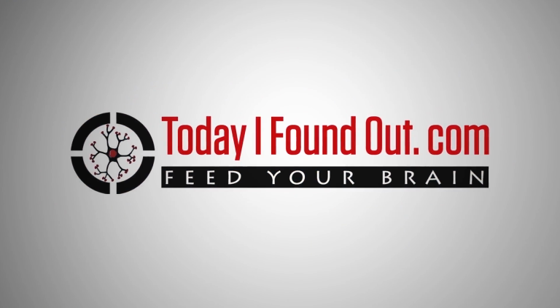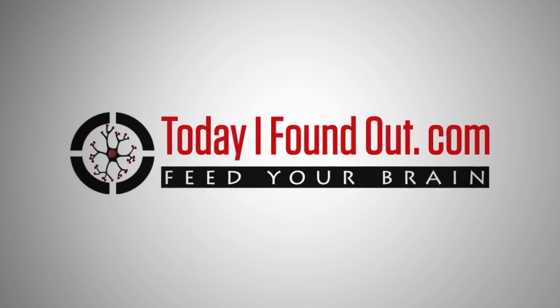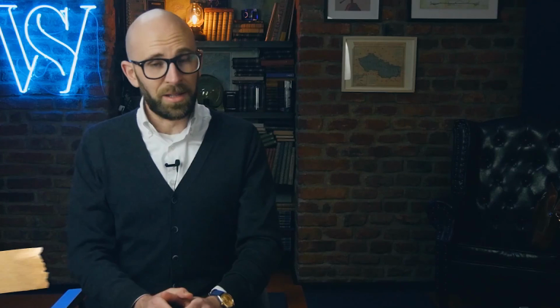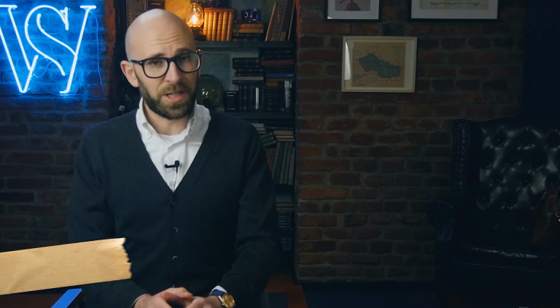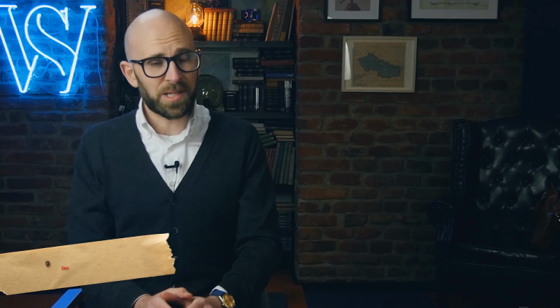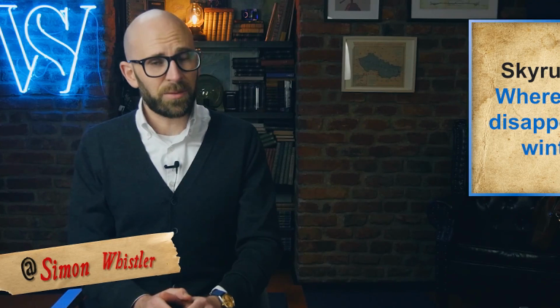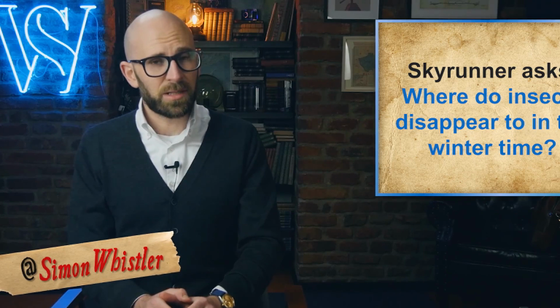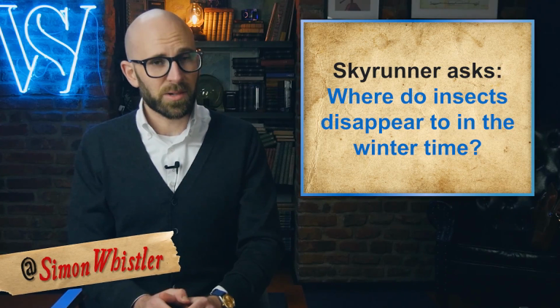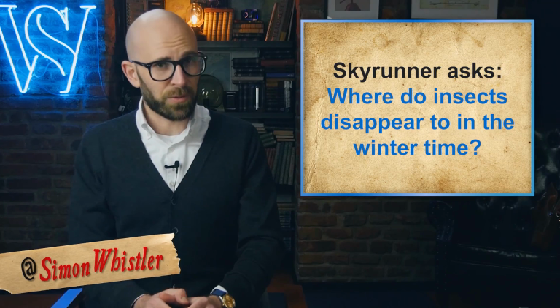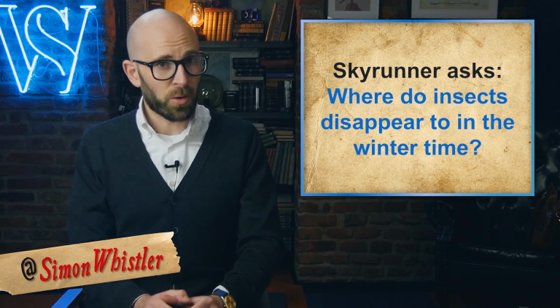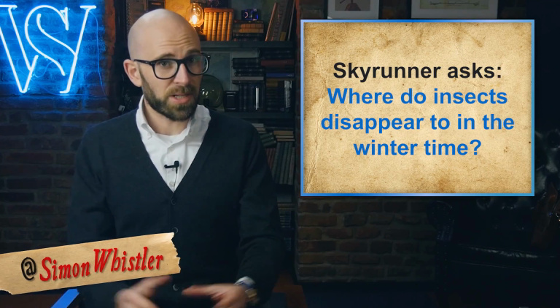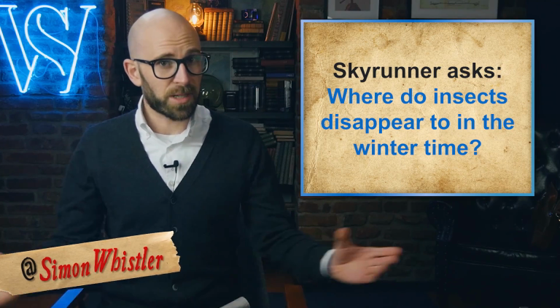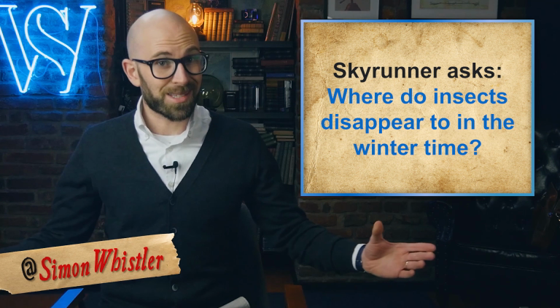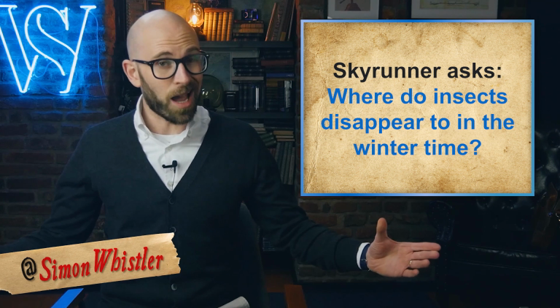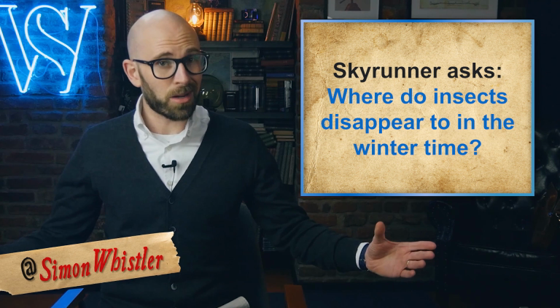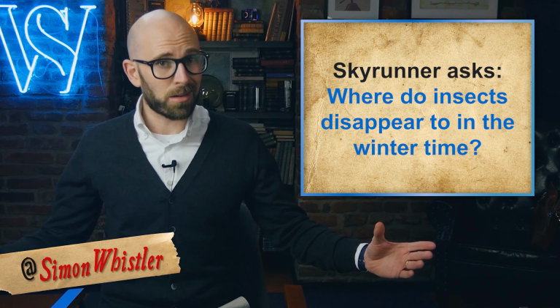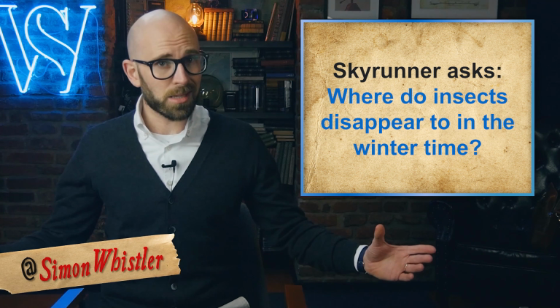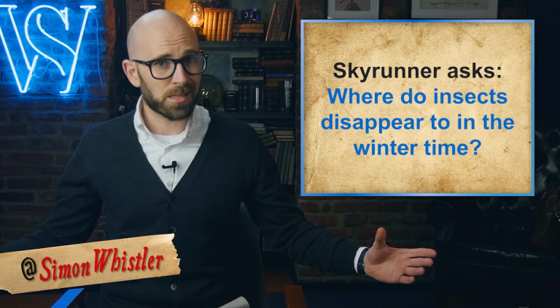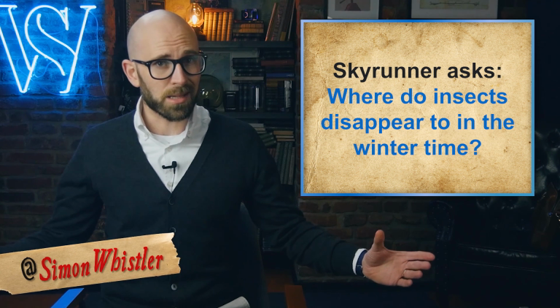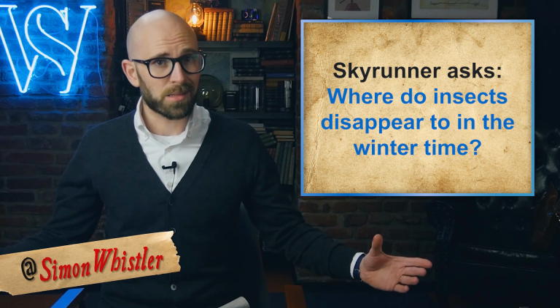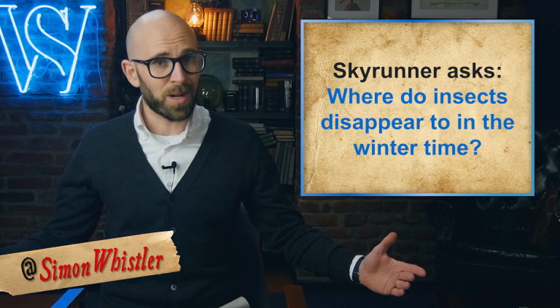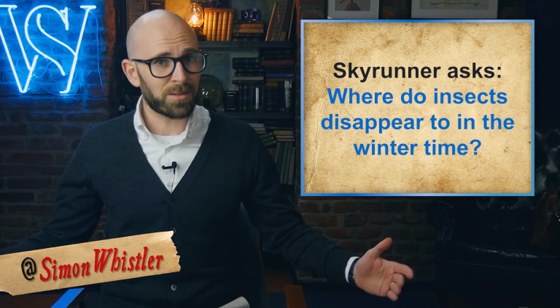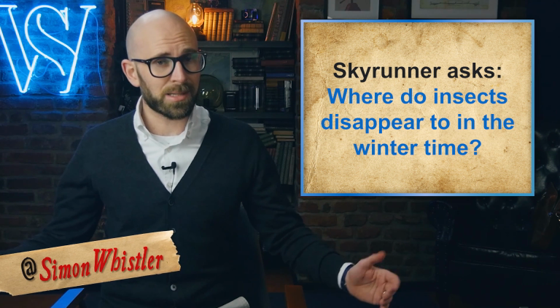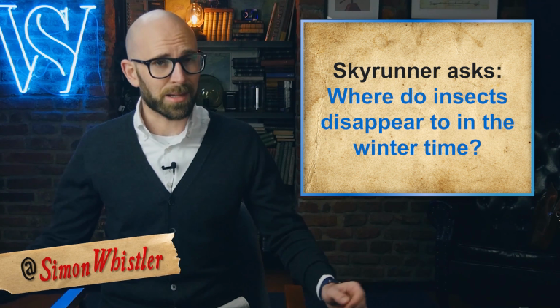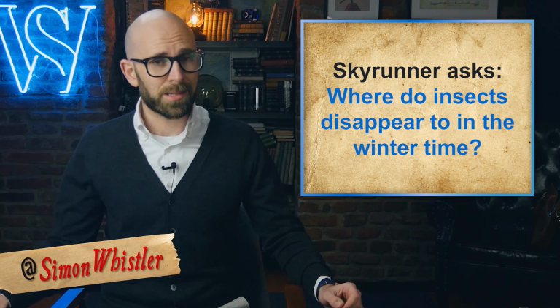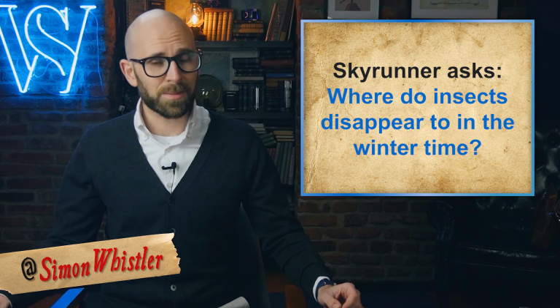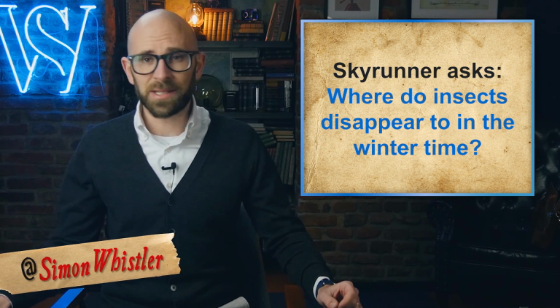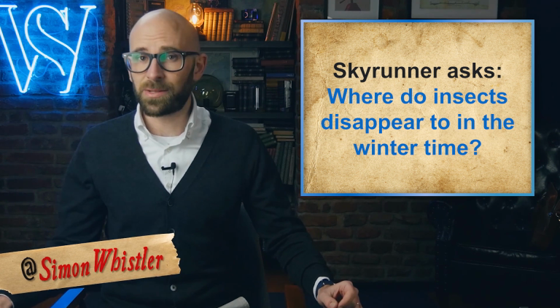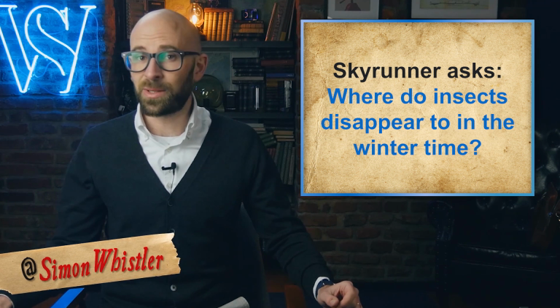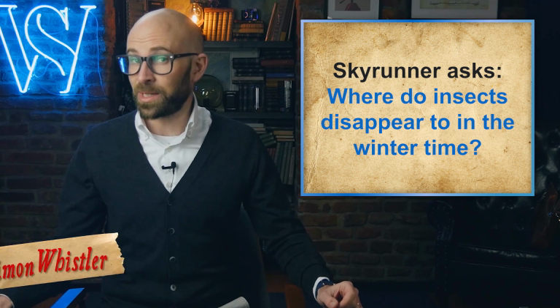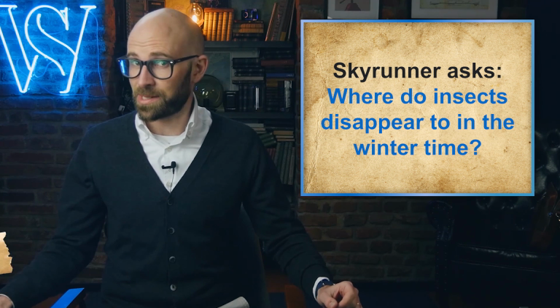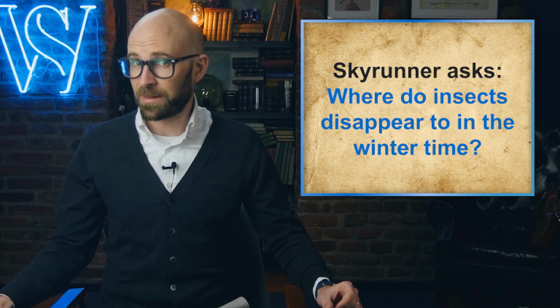In the video today, we're answering a viewer question because Skyrunner asks us: where do insects disappear to in the wintertime?